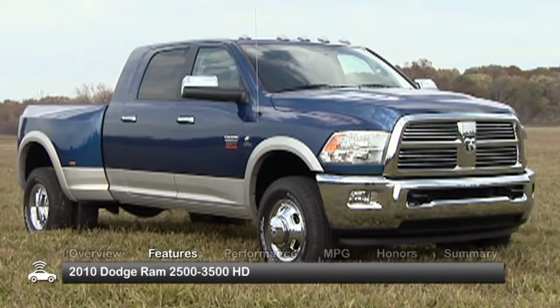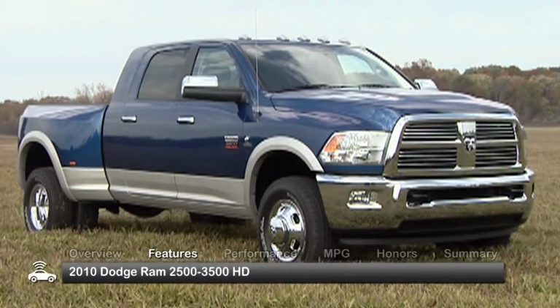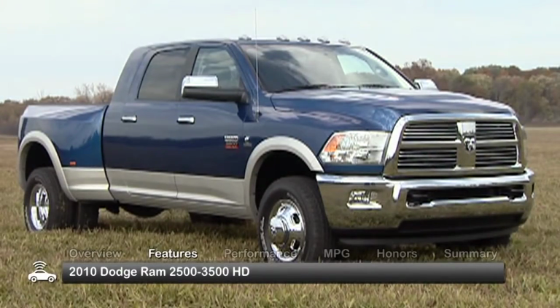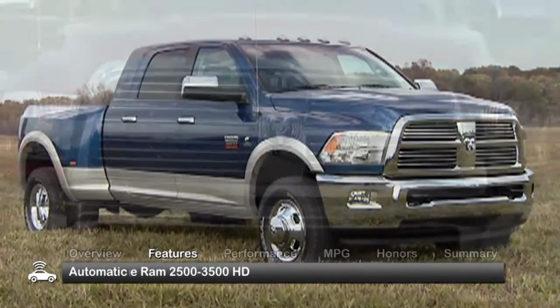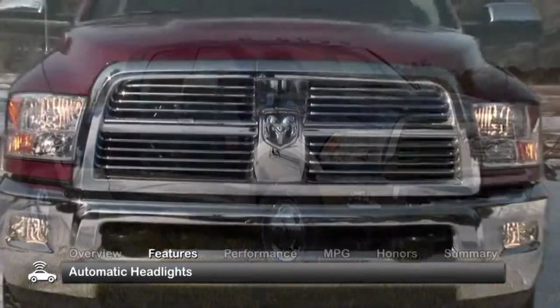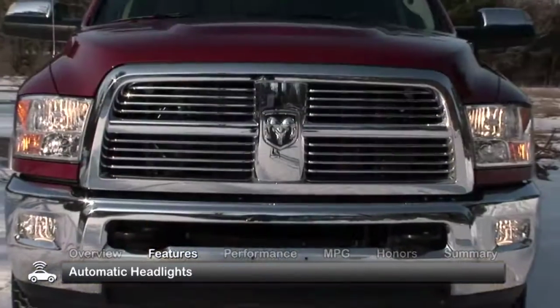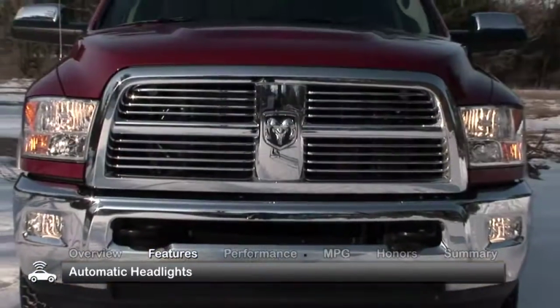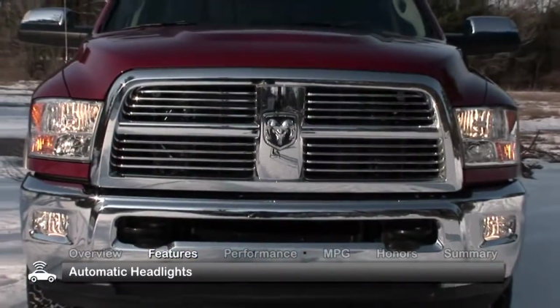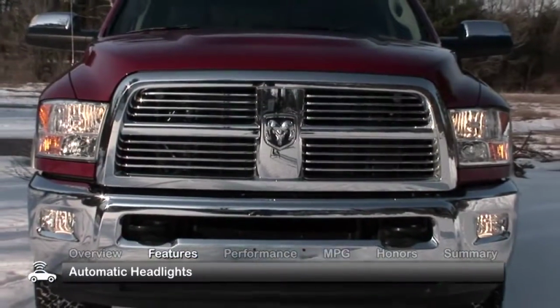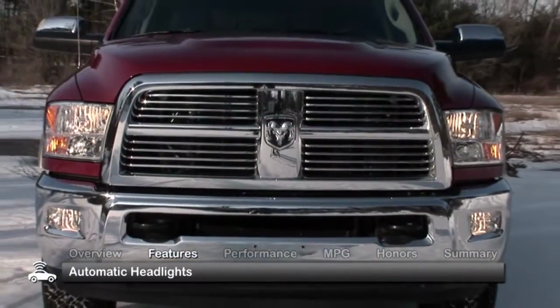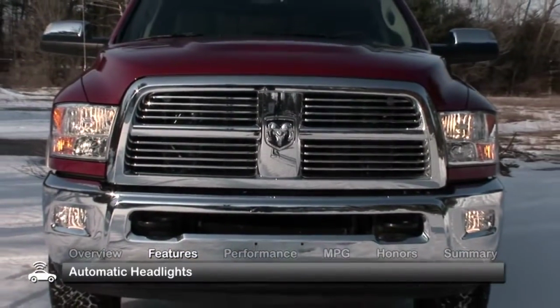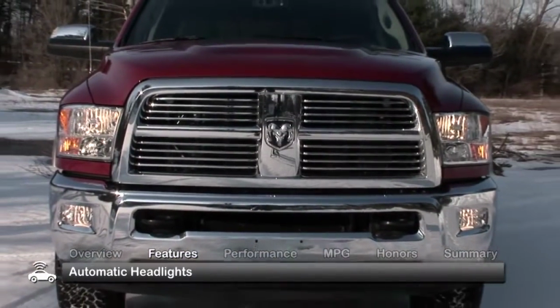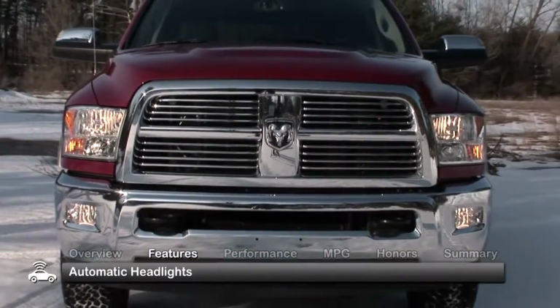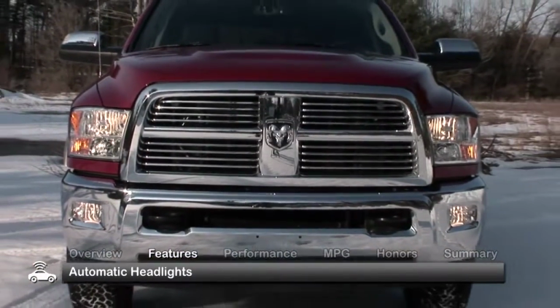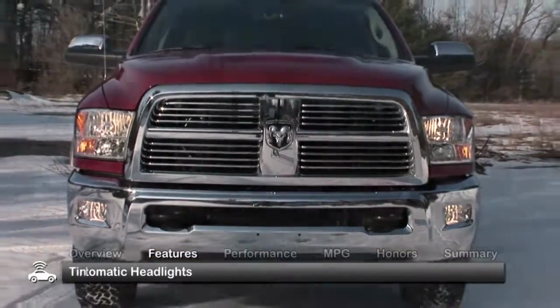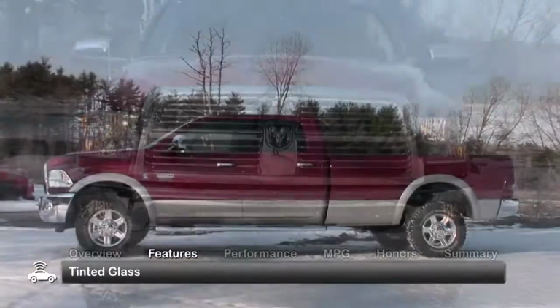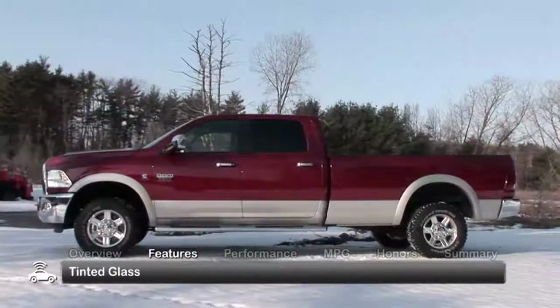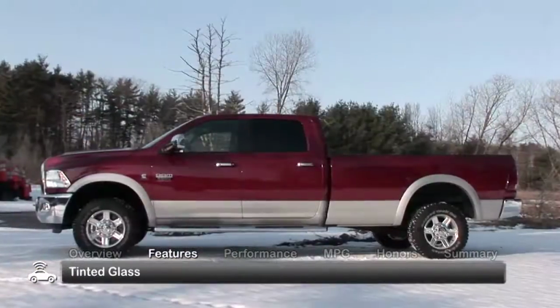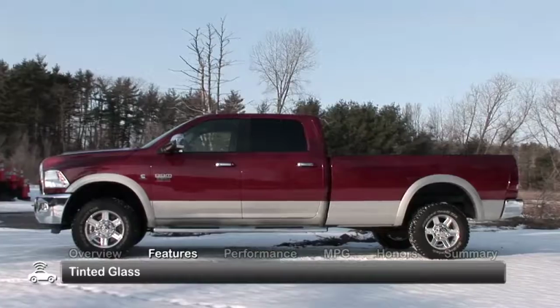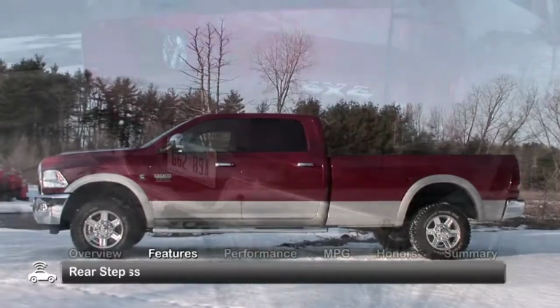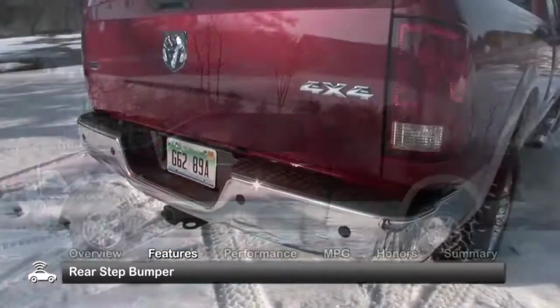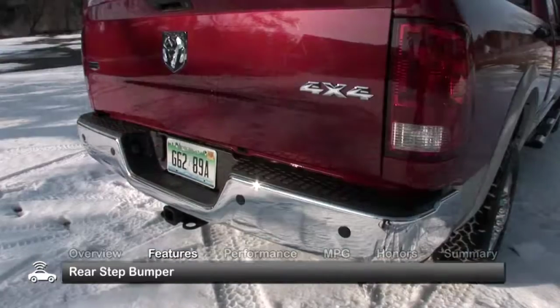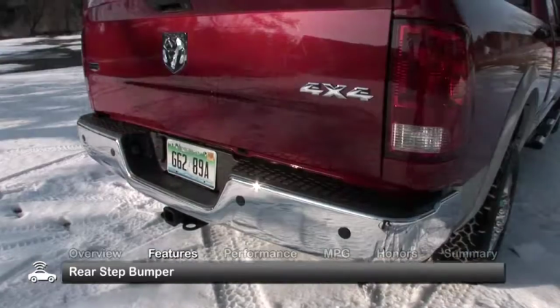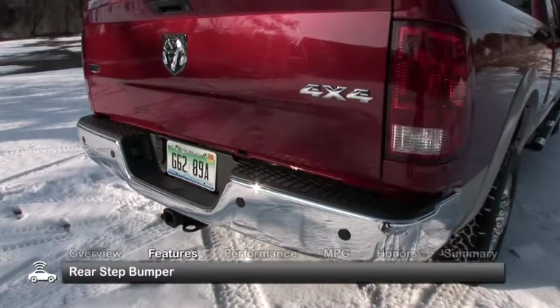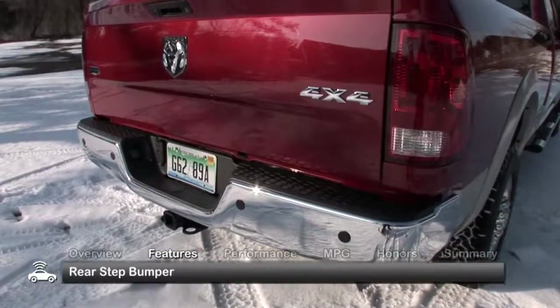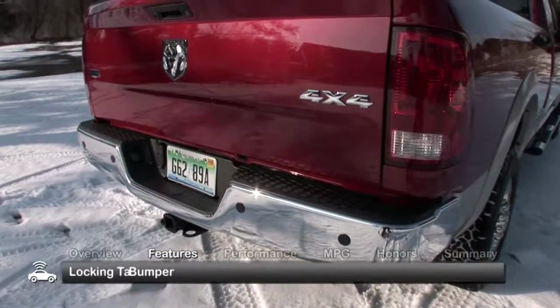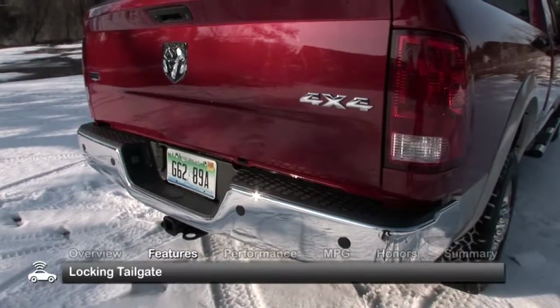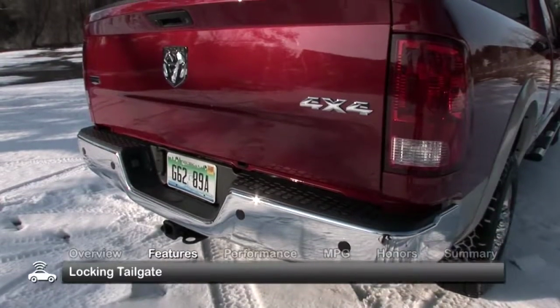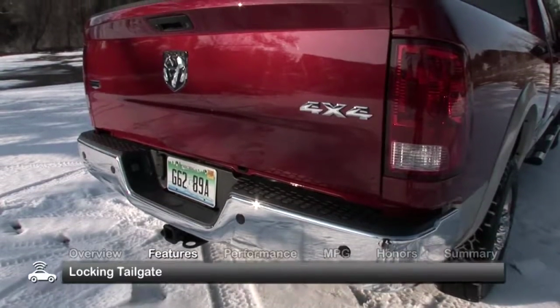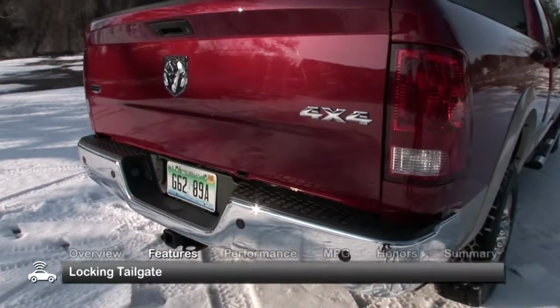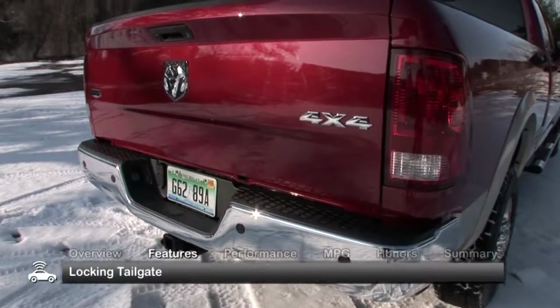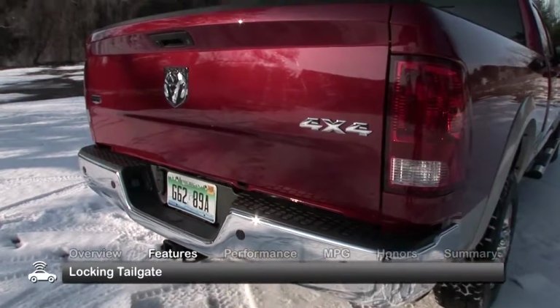The exterior of the 2010 Ram 2500-3500 is big and bold, featuring standard automatic headlights, tinted glass, a rear step bumper and a locking tailgate.